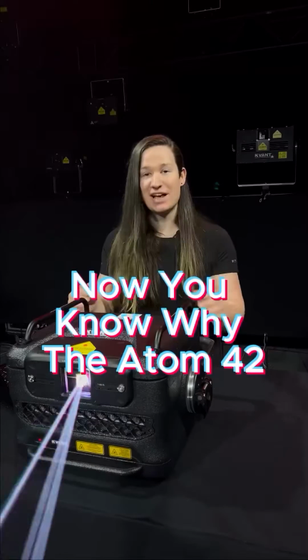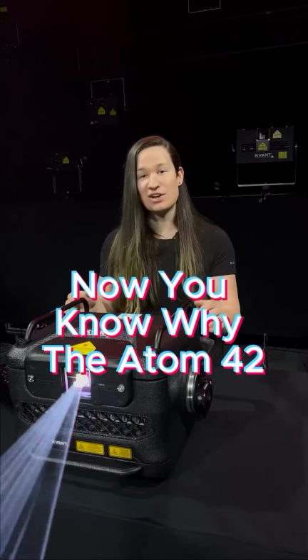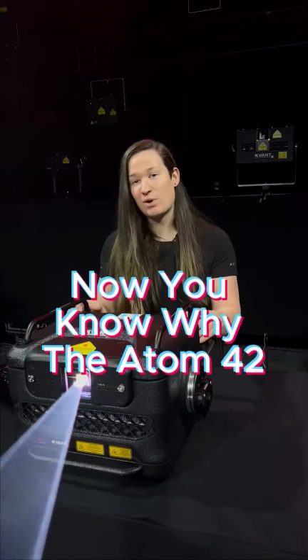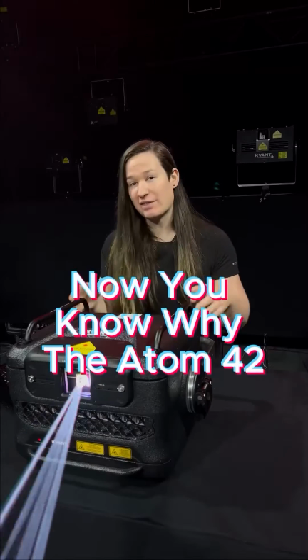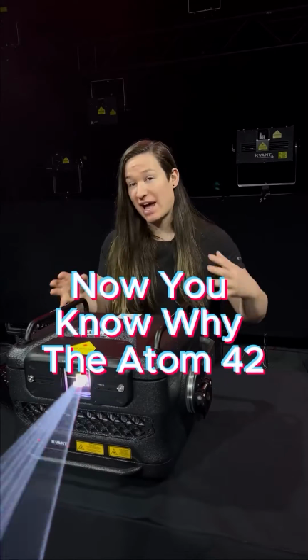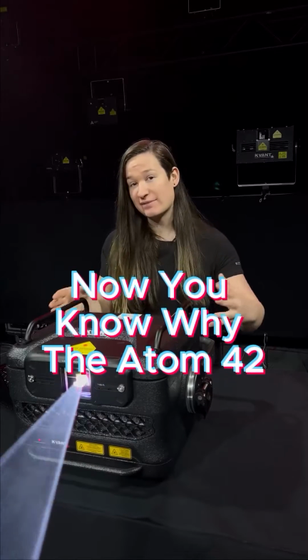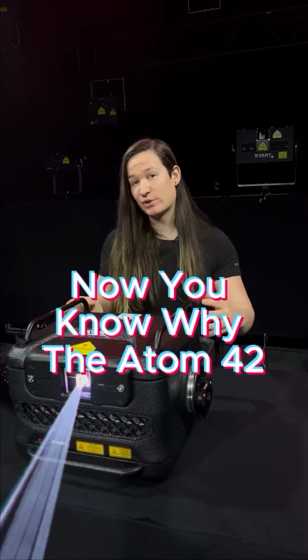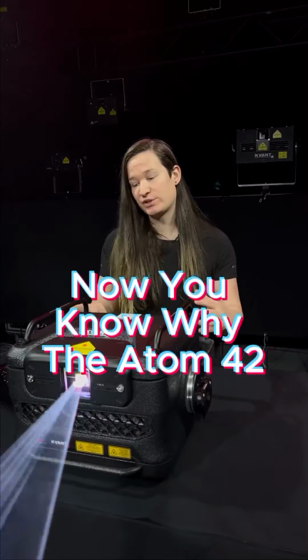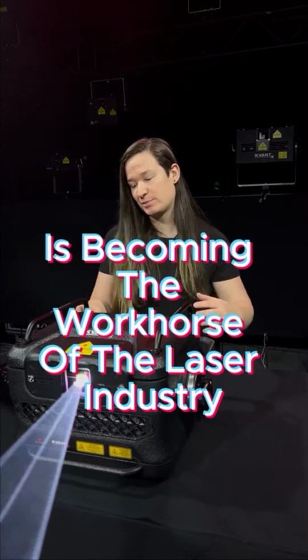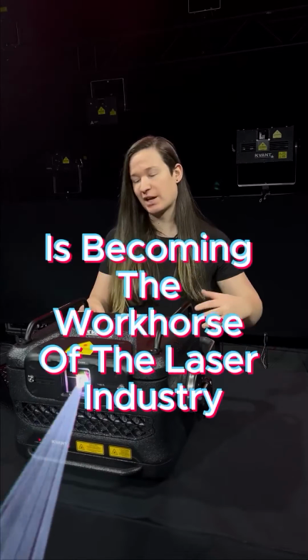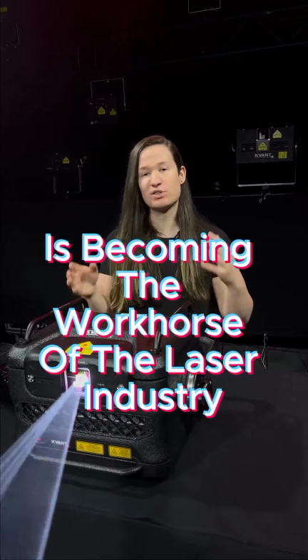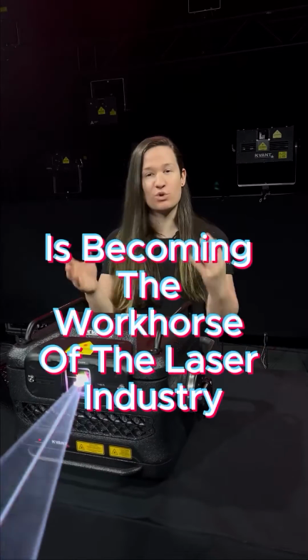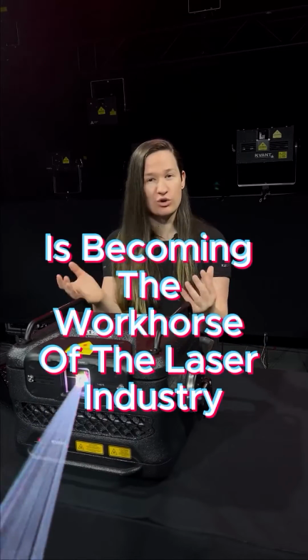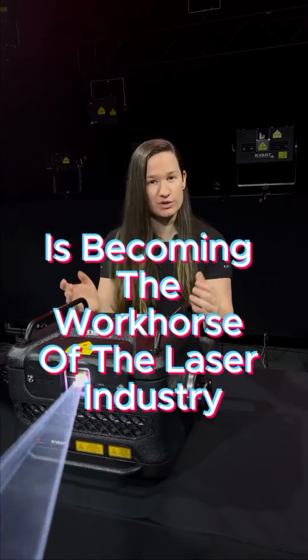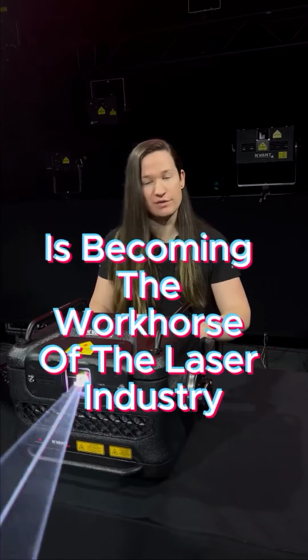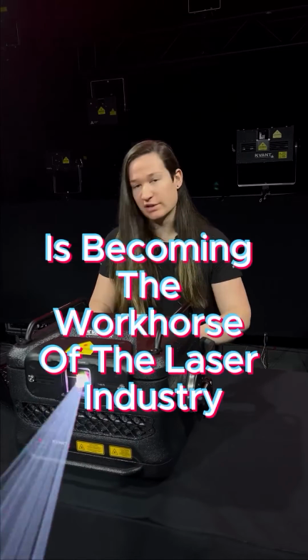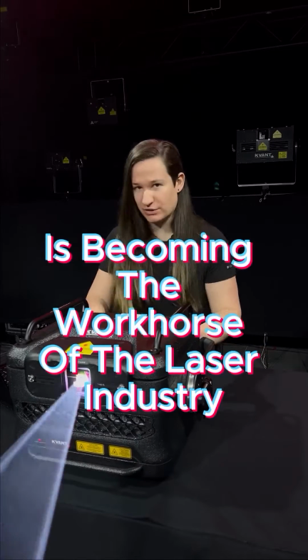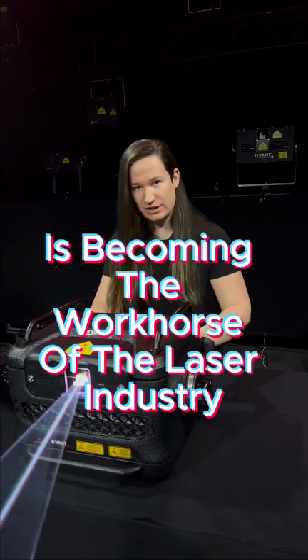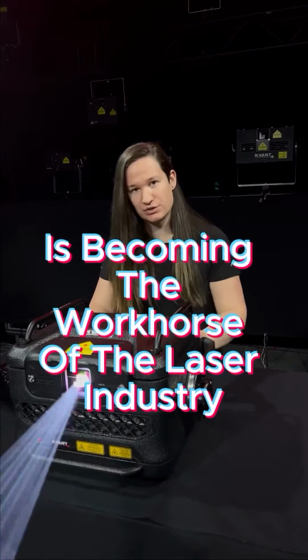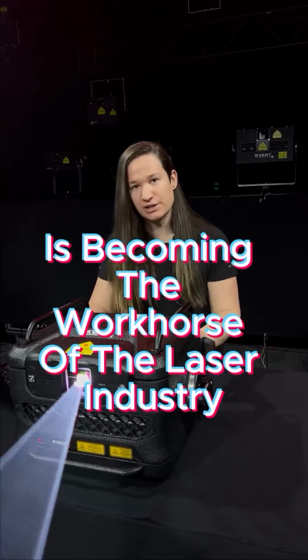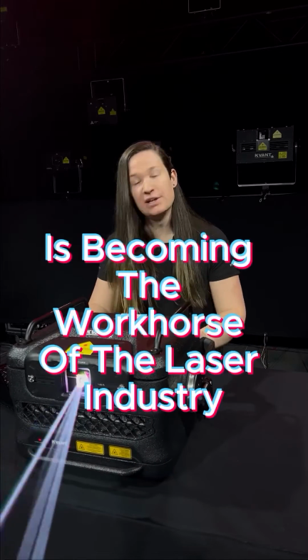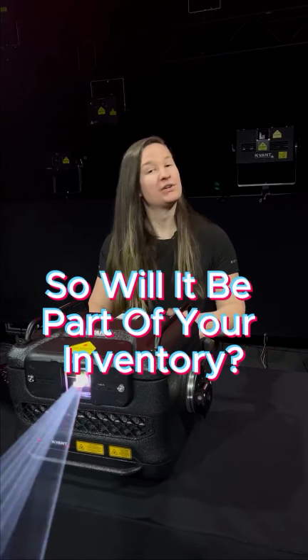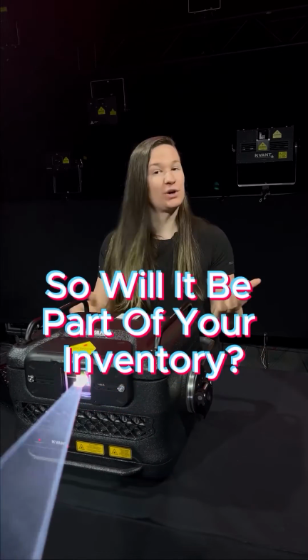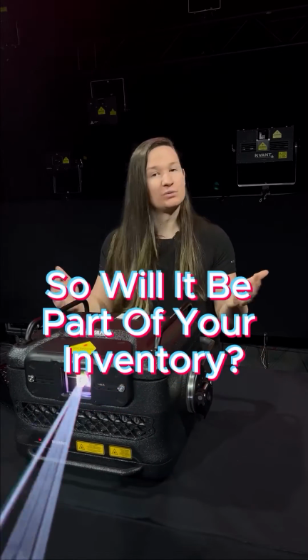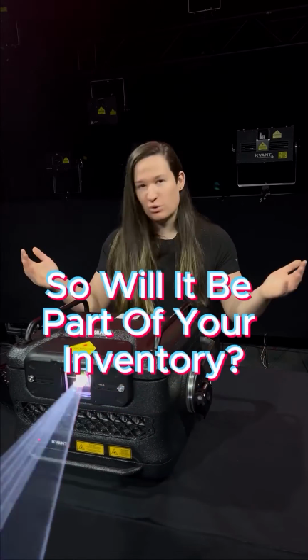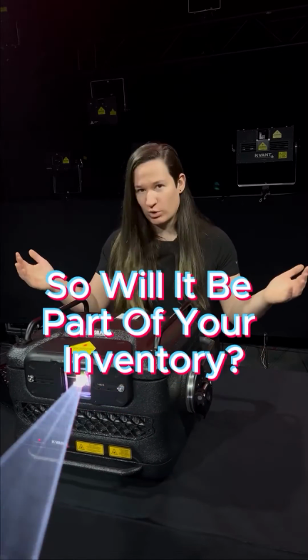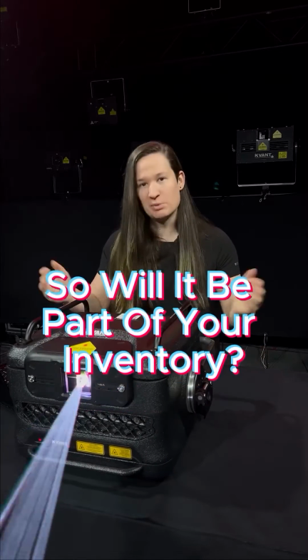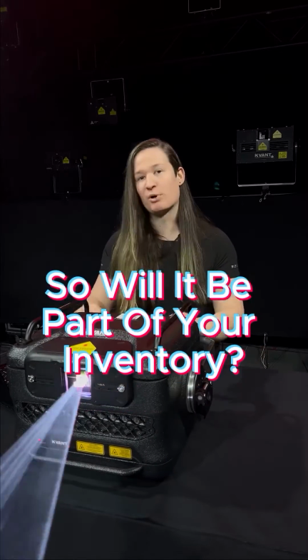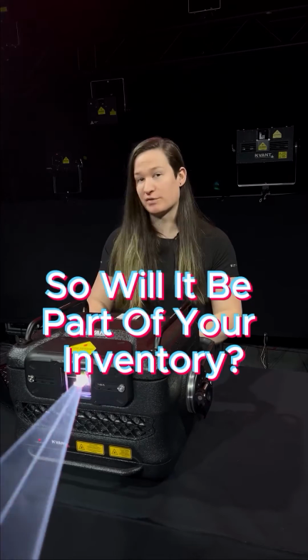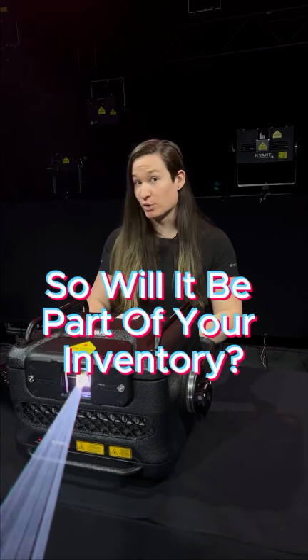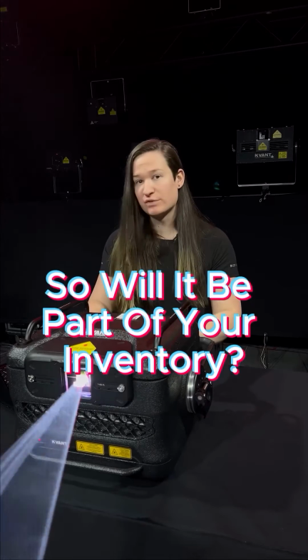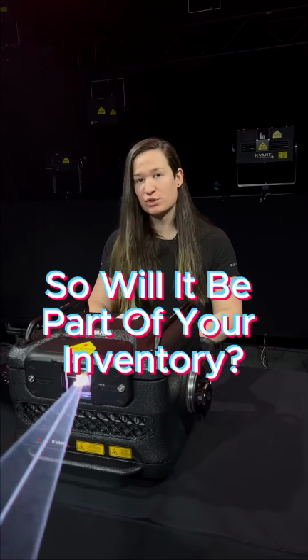Now you know why the Atom 42 is becoming the workhorse of the laser industry. So, will it be part of your inventory?